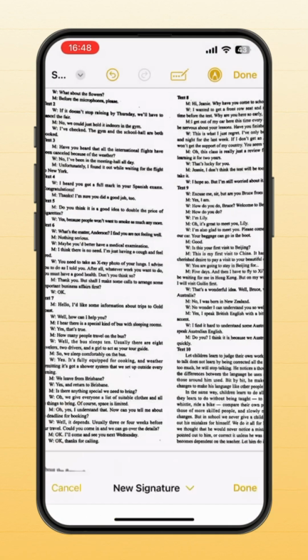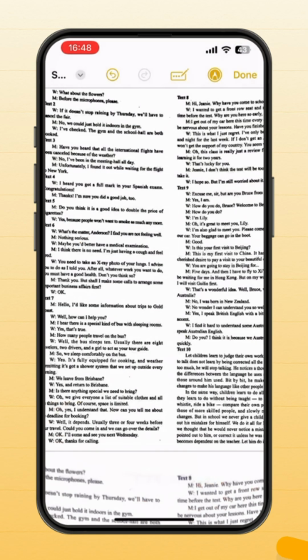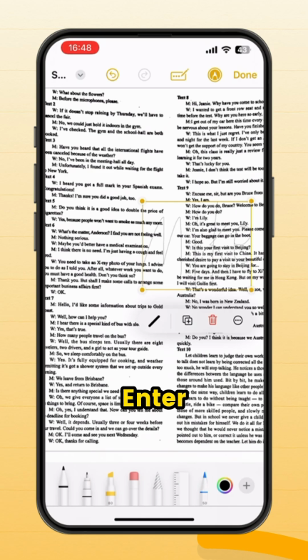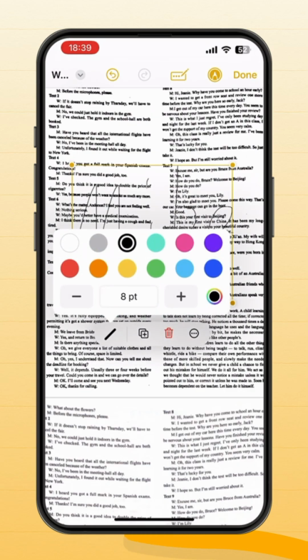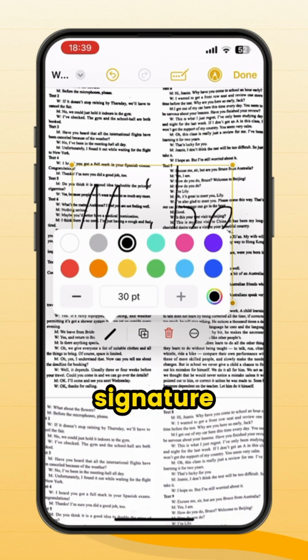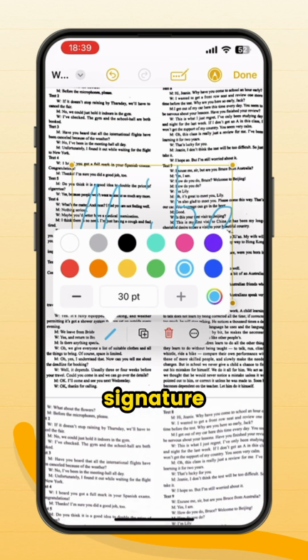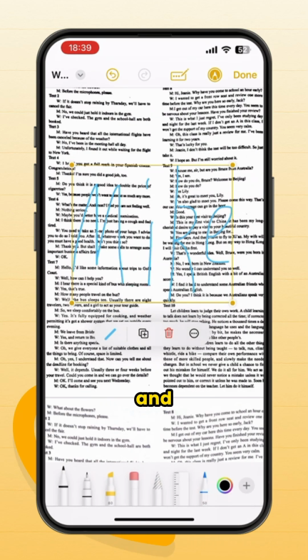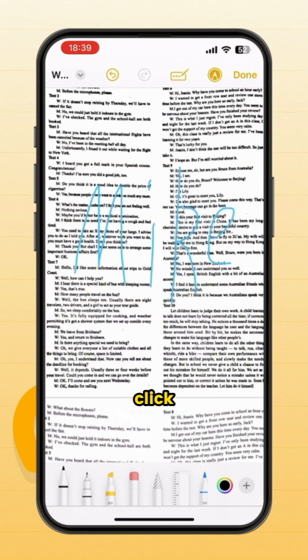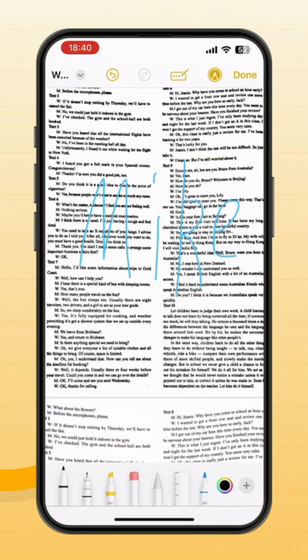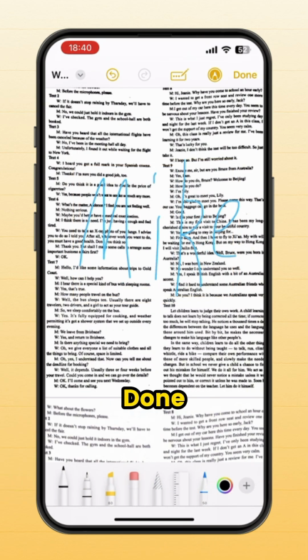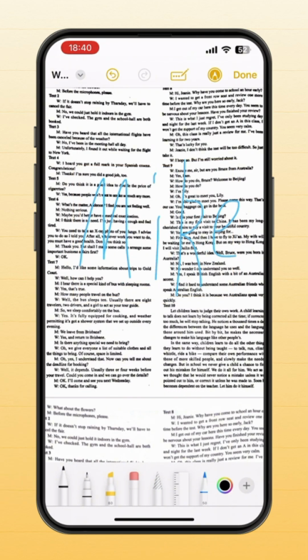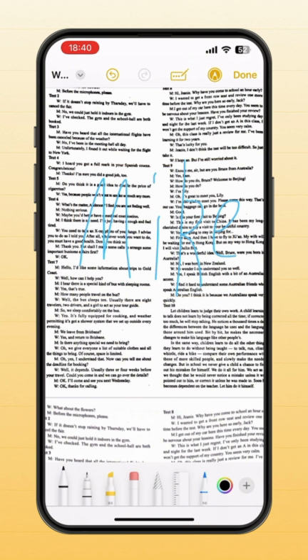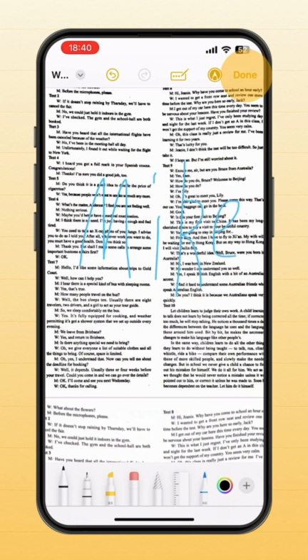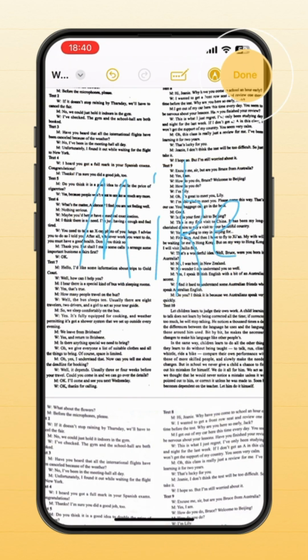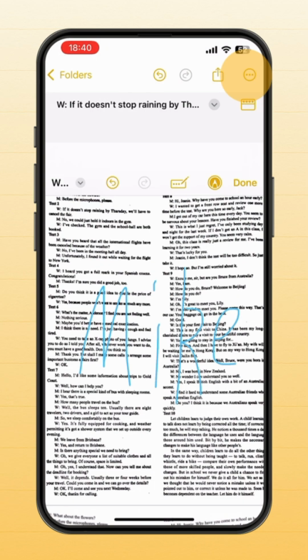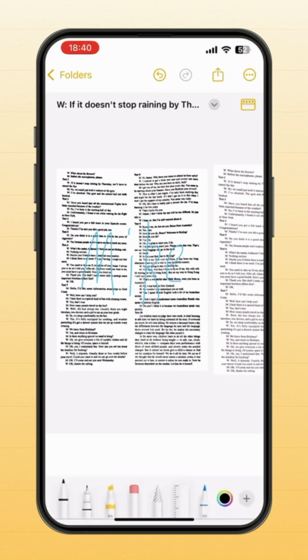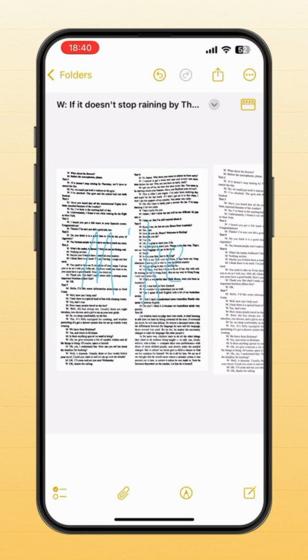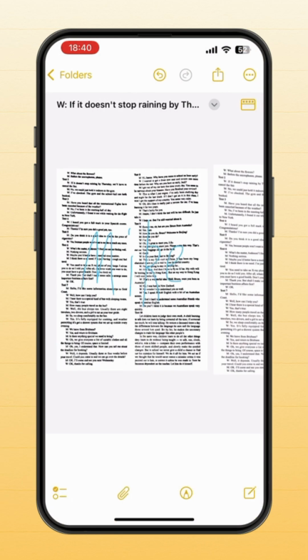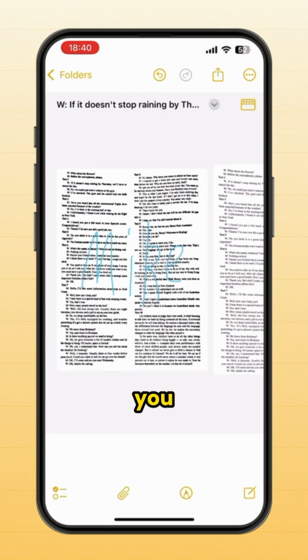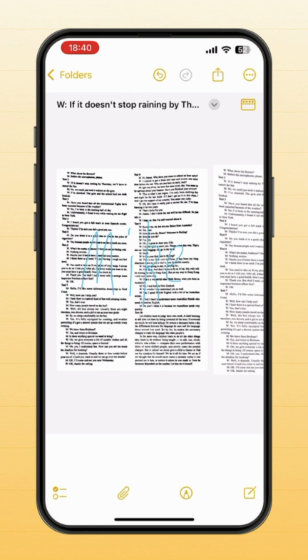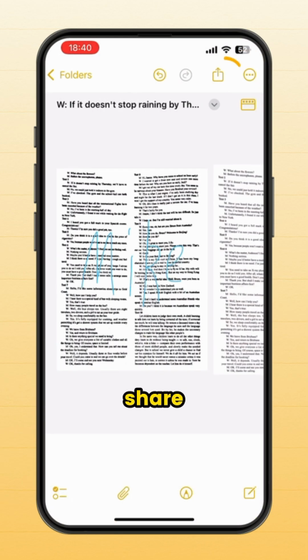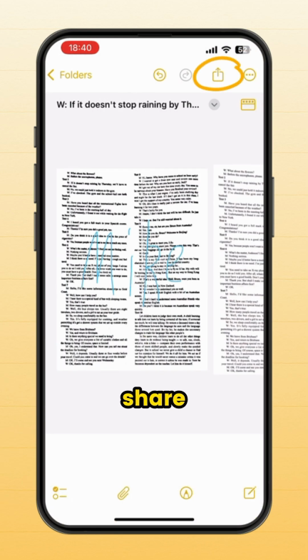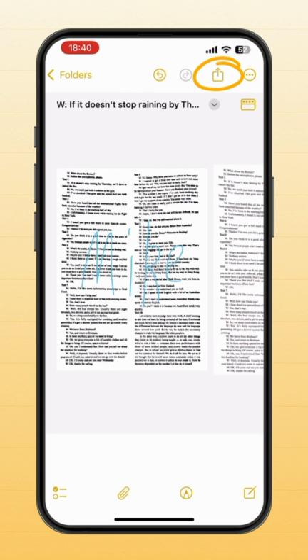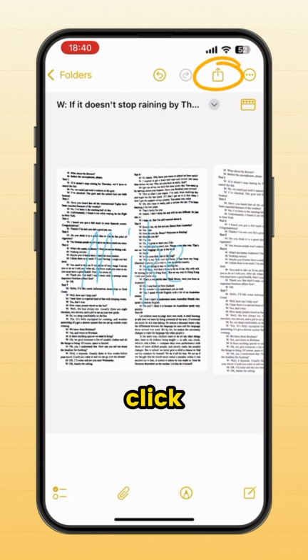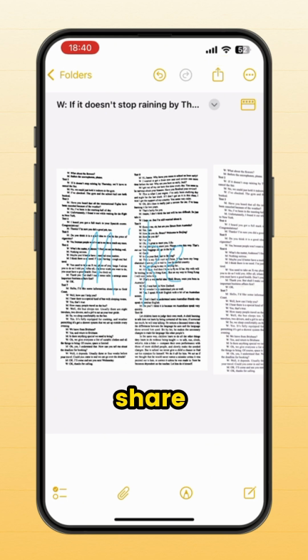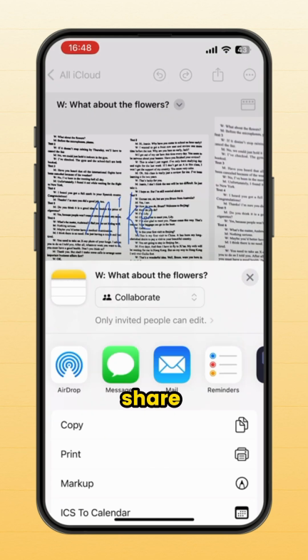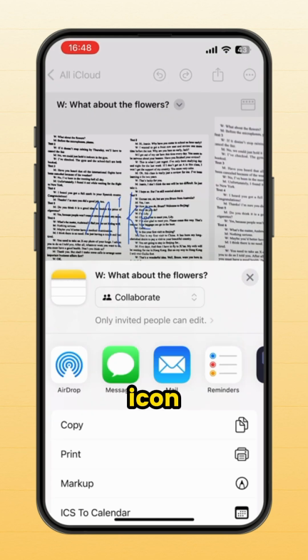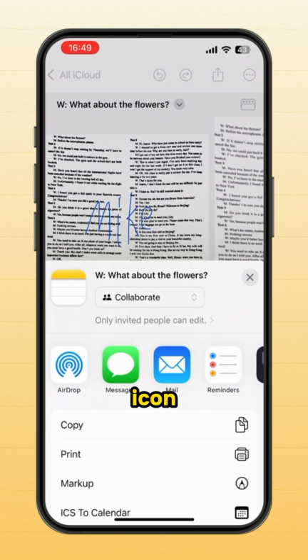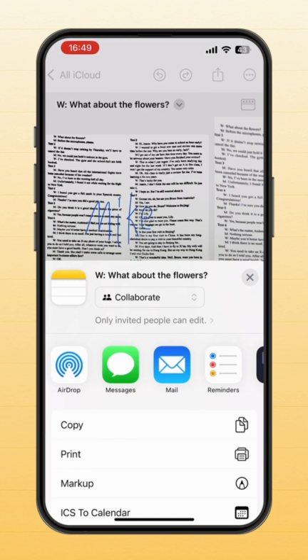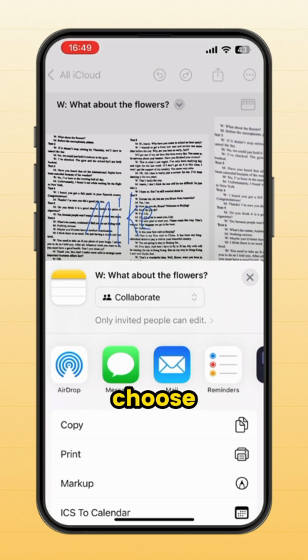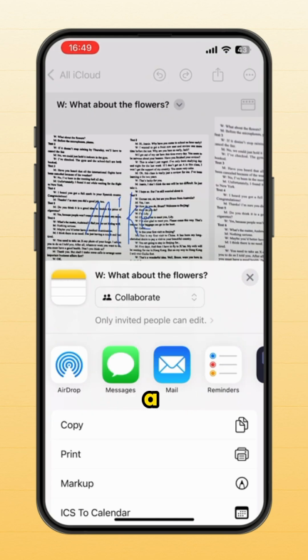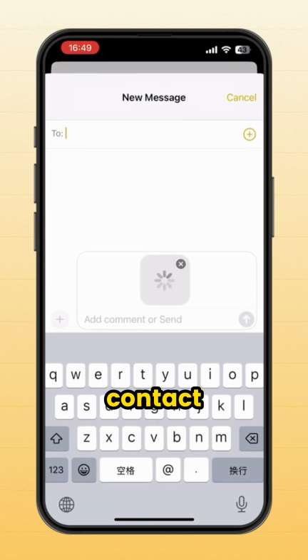Enter your signature and click Done. If you want to share, click the share icon and choose a contact.